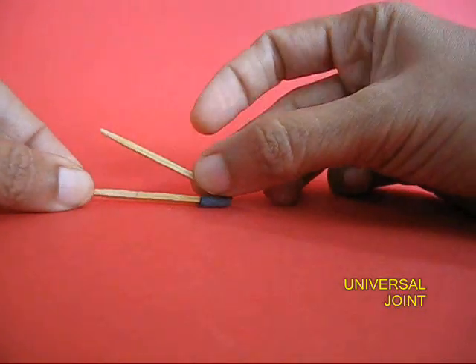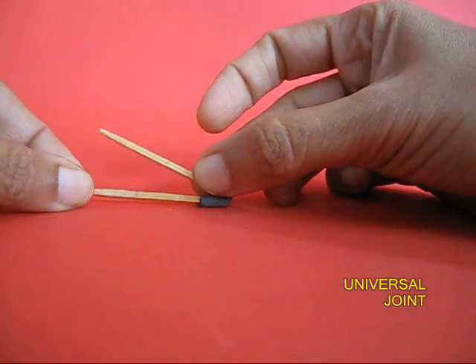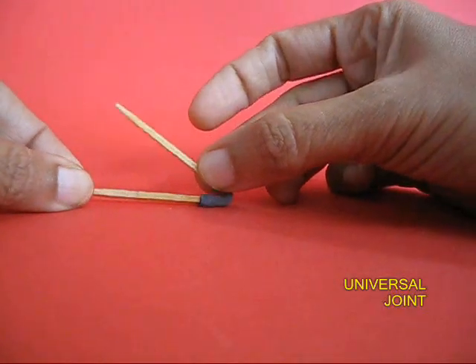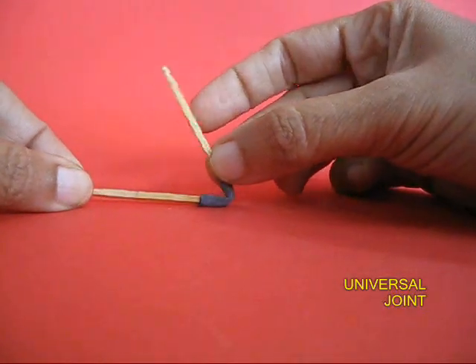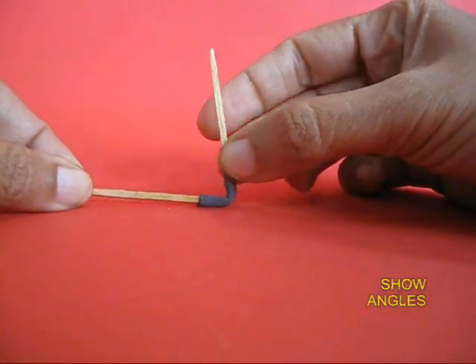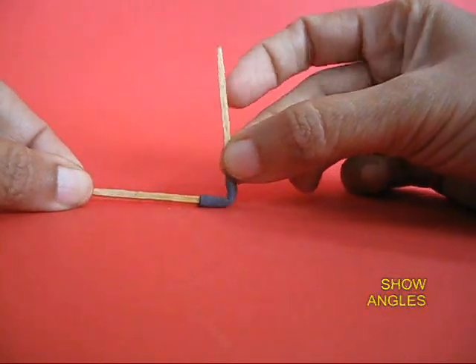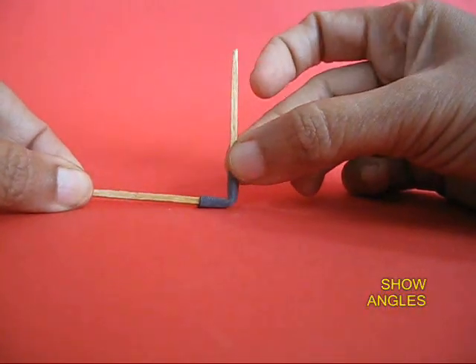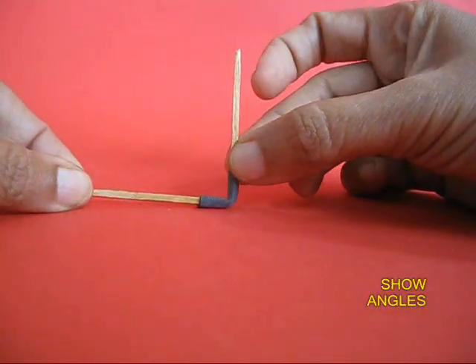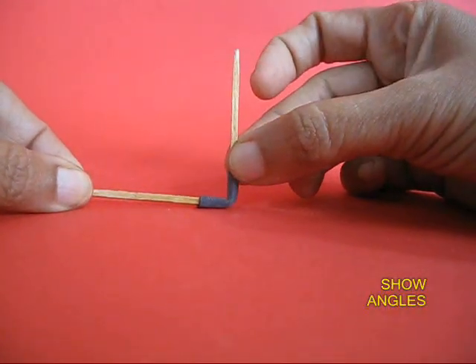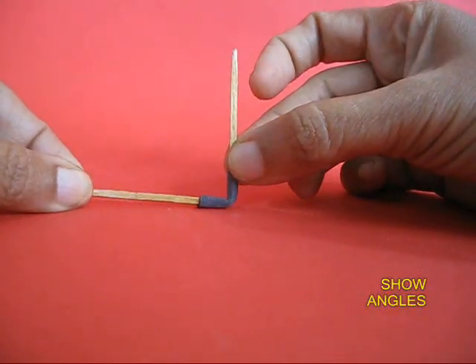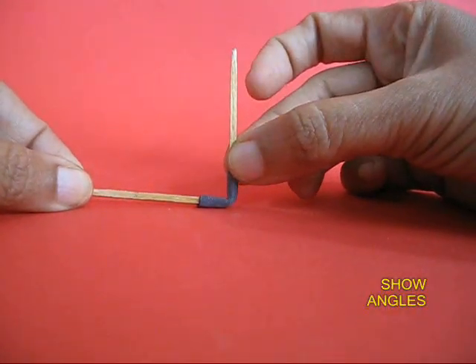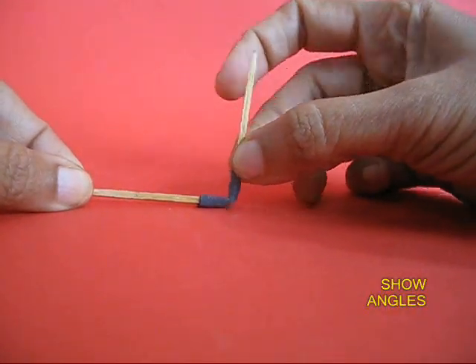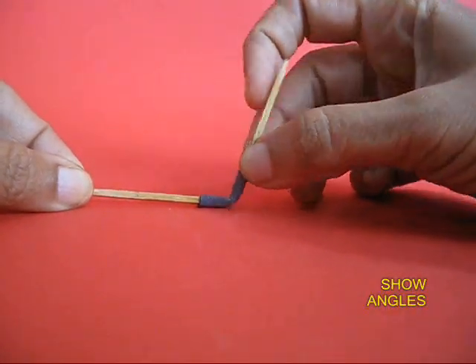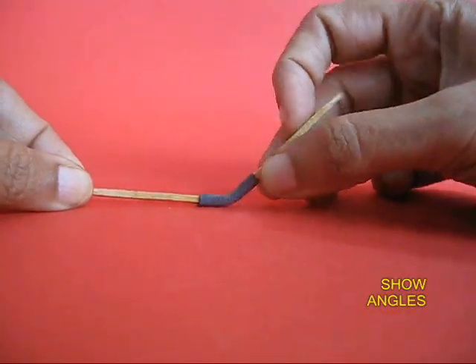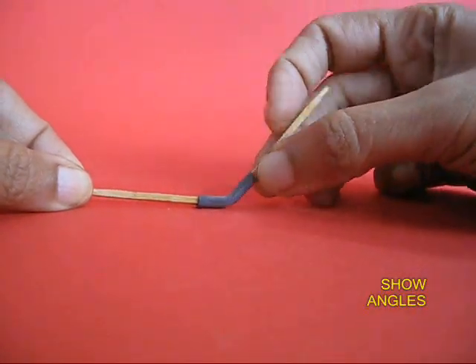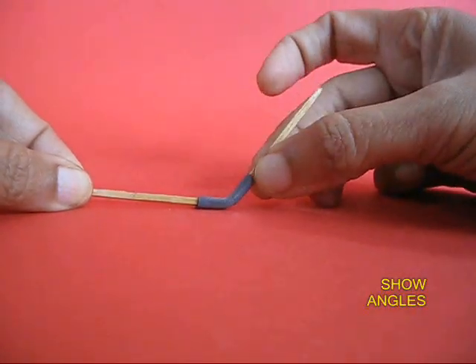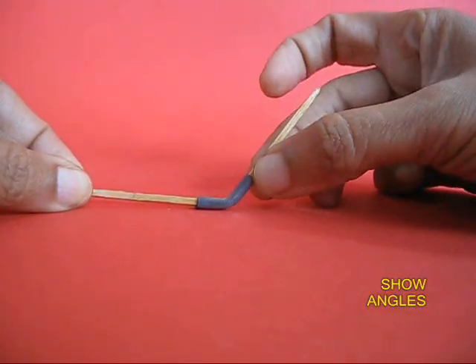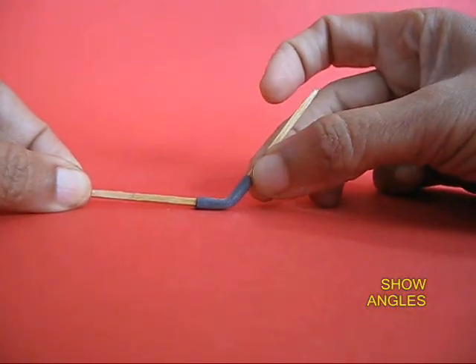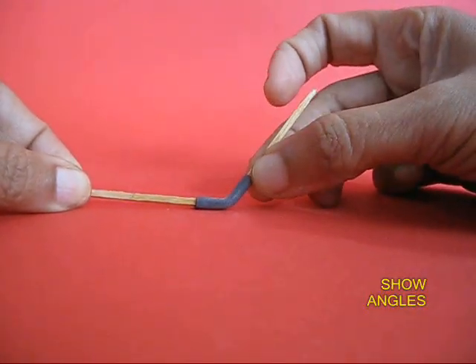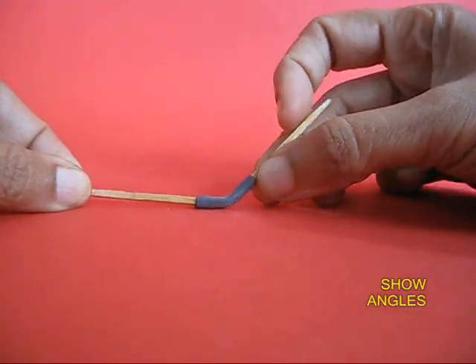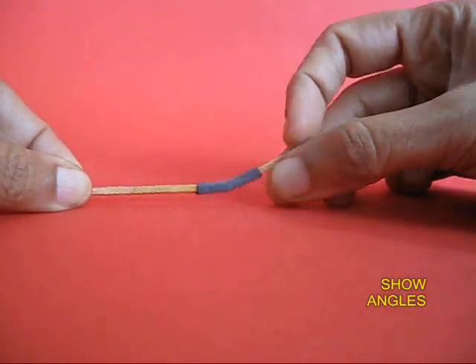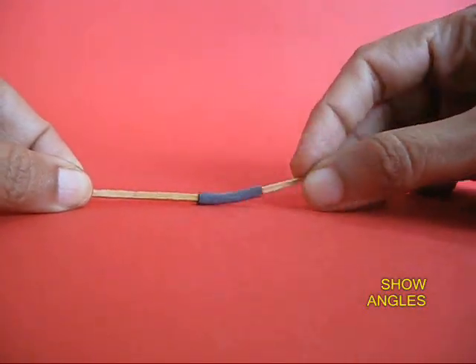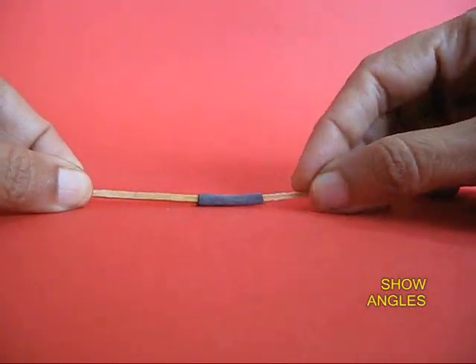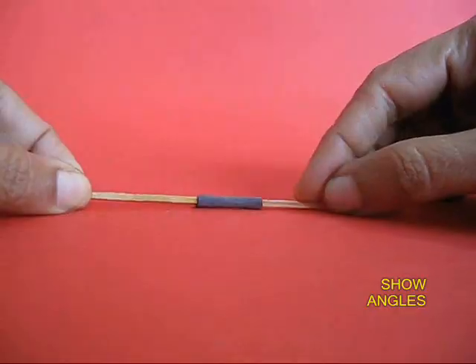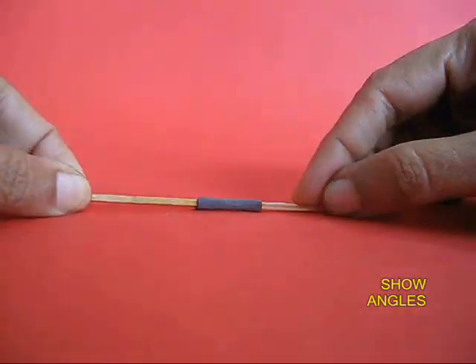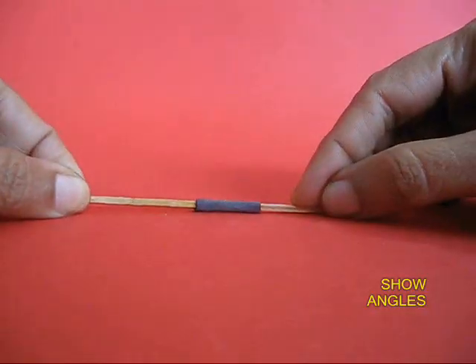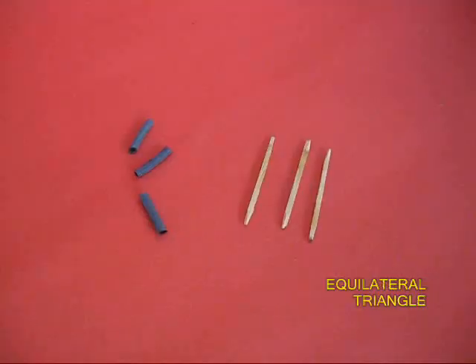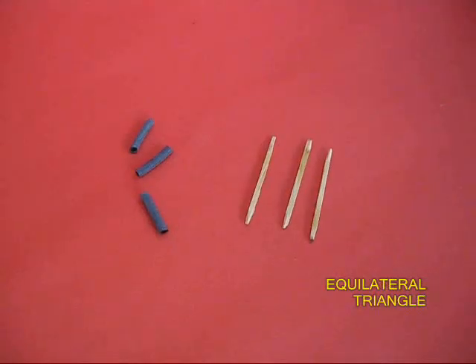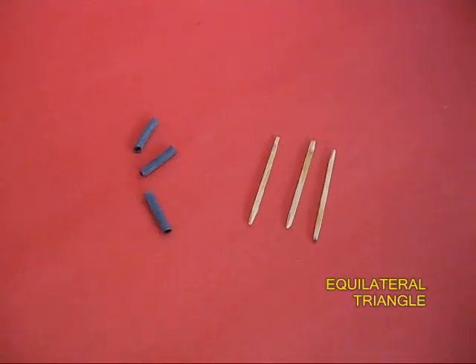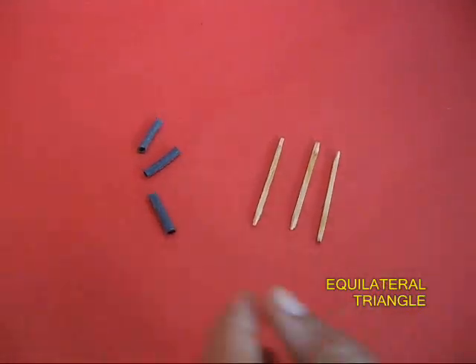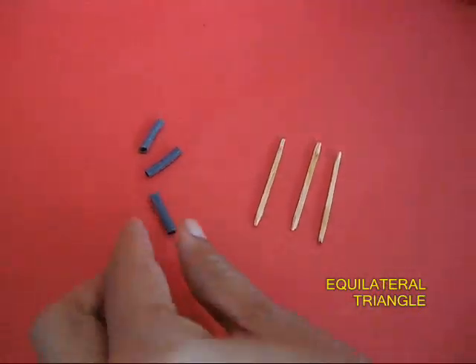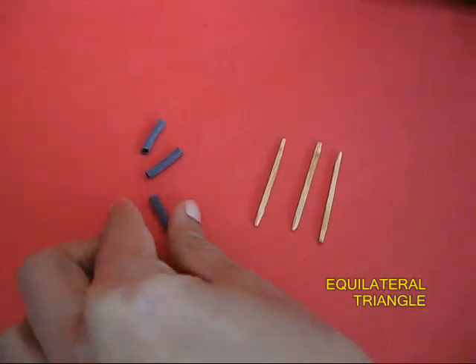Here is an acute angle, a right angle, an obtuse angle, and now a straight angle.